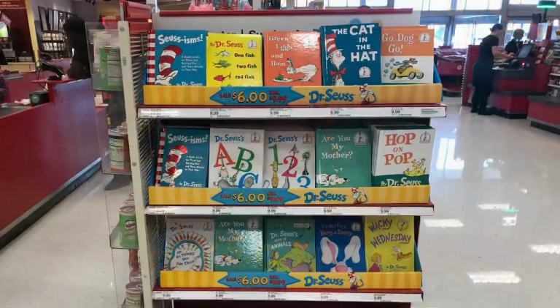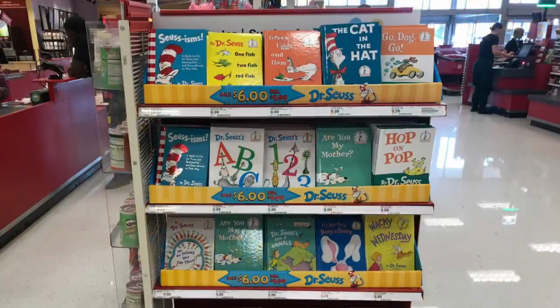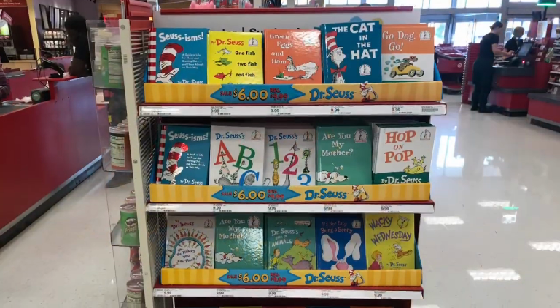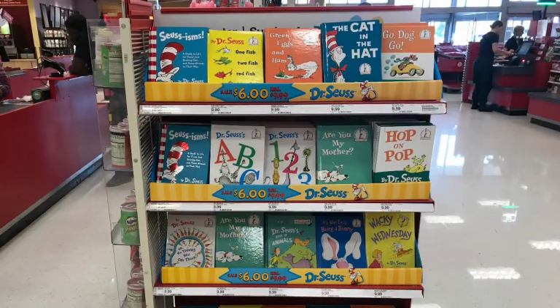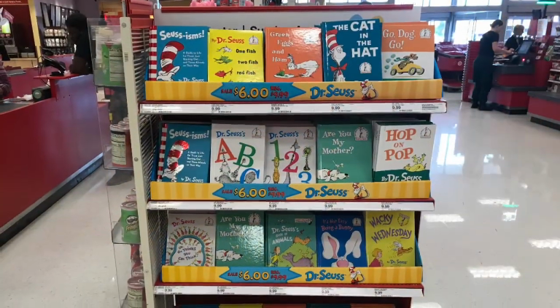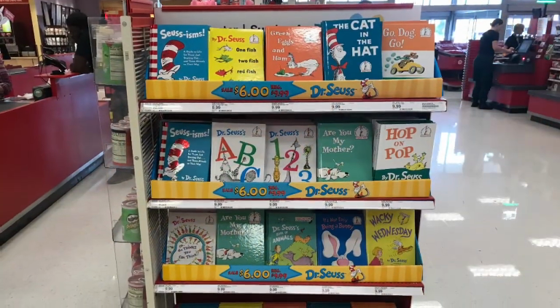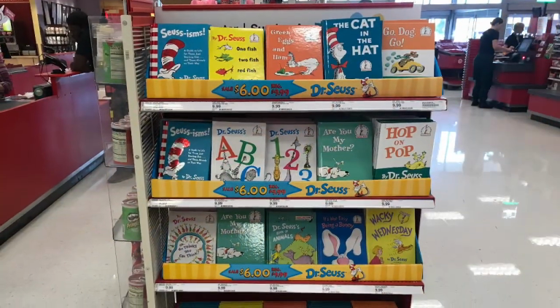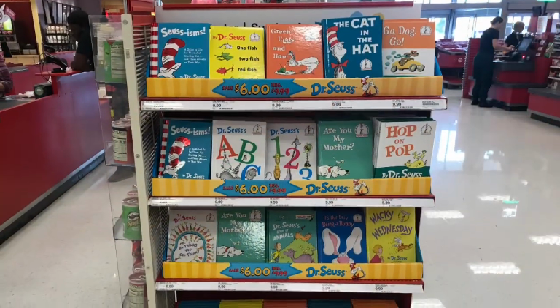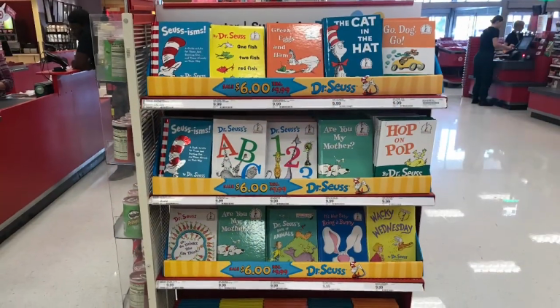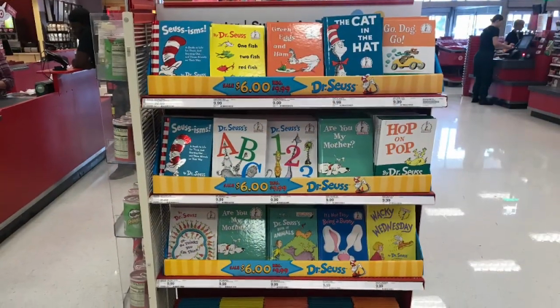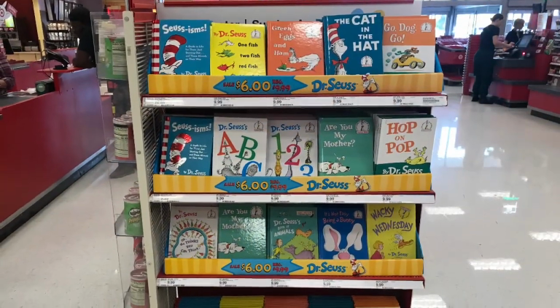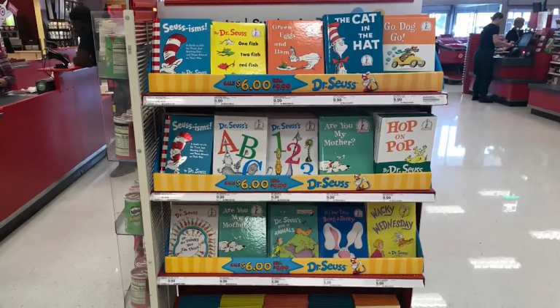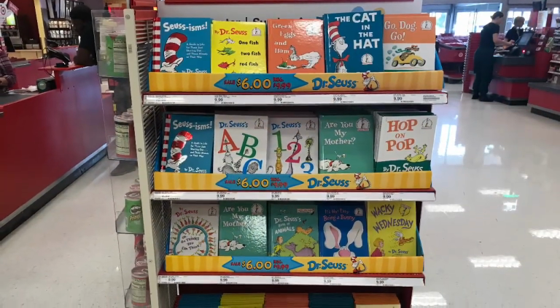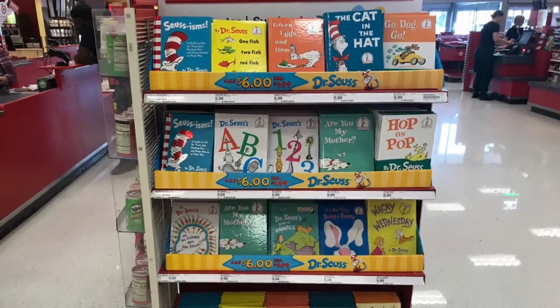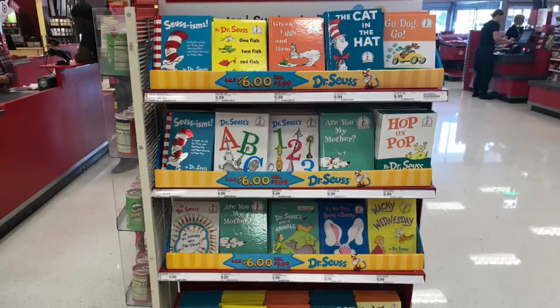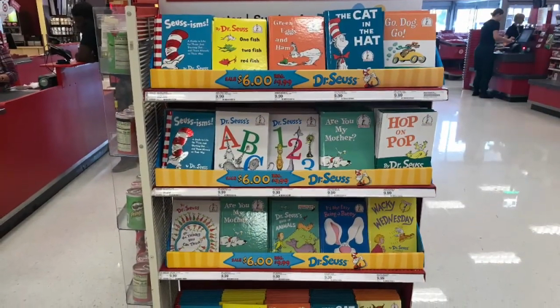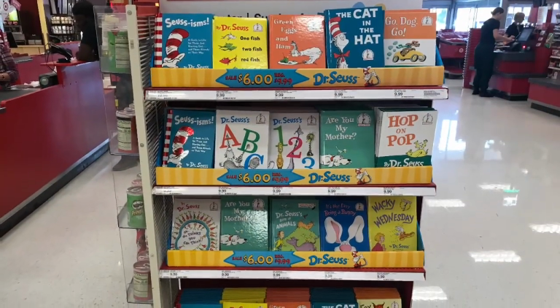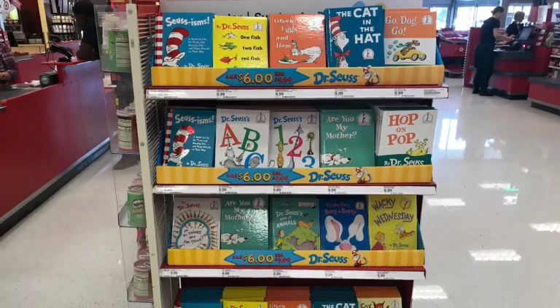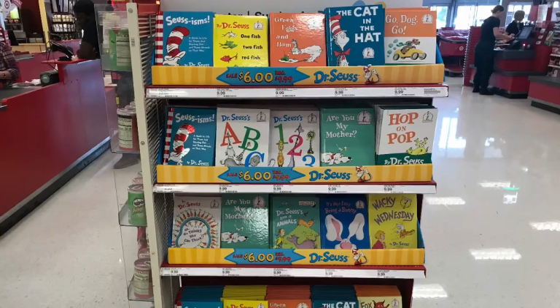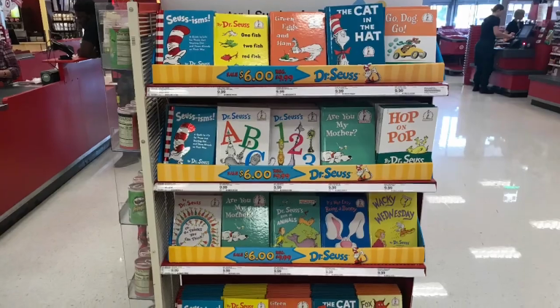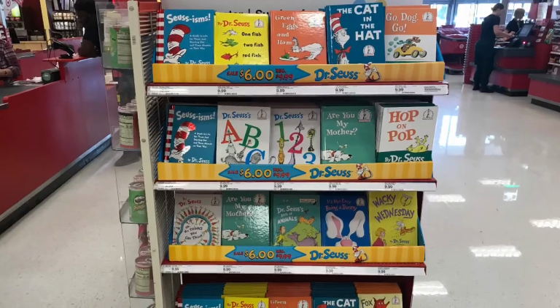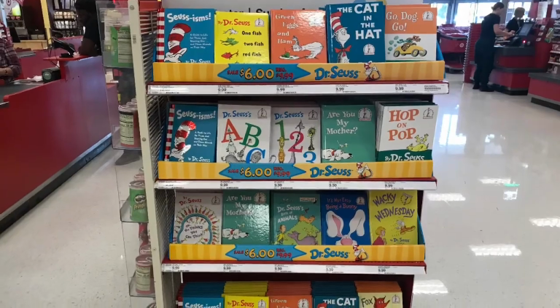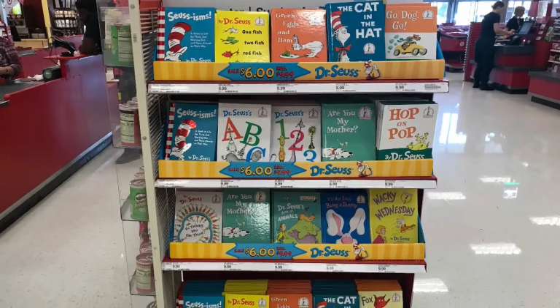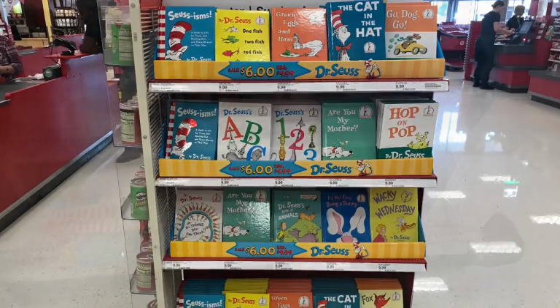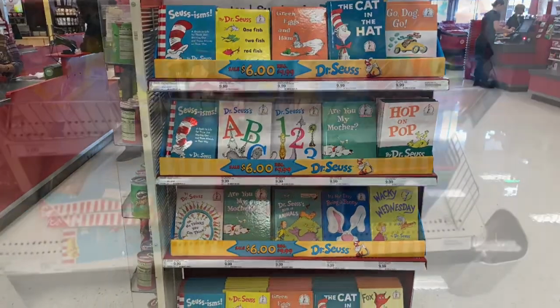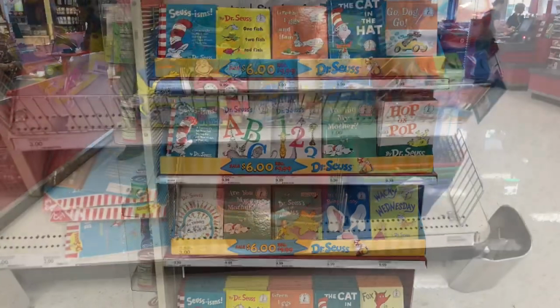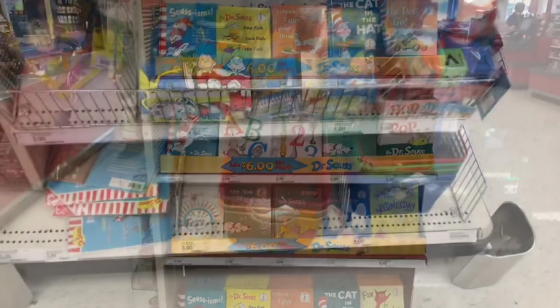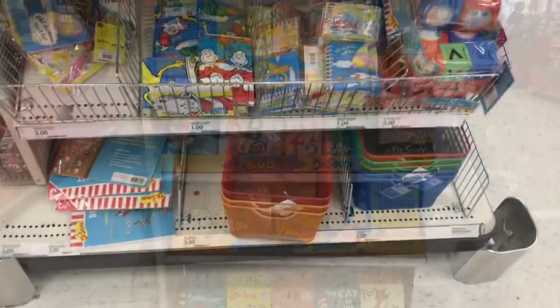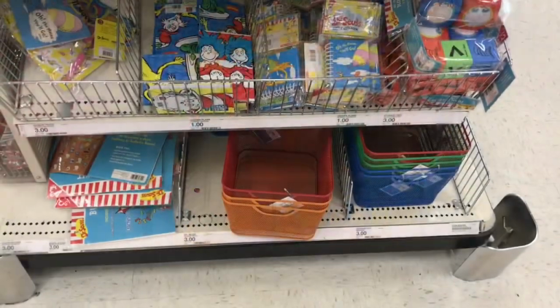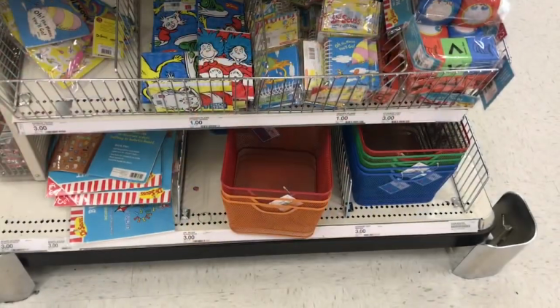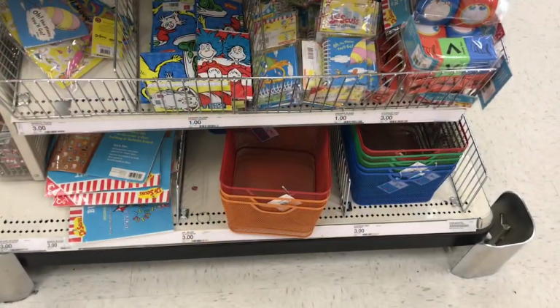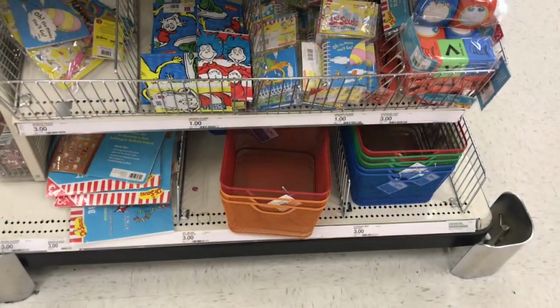Hi you guys, thanks so much for tuning in today. I want to show you all the deals I found at Target.